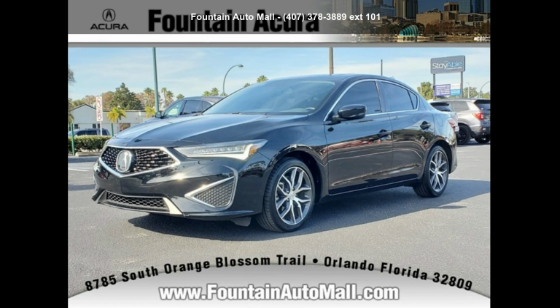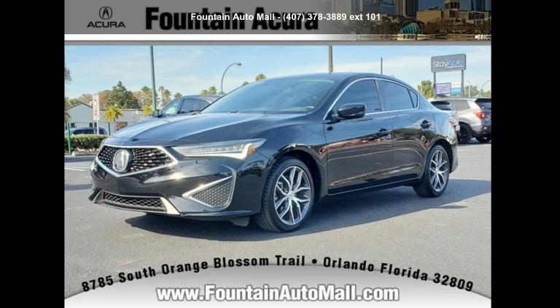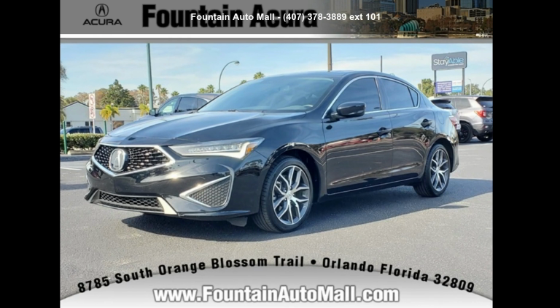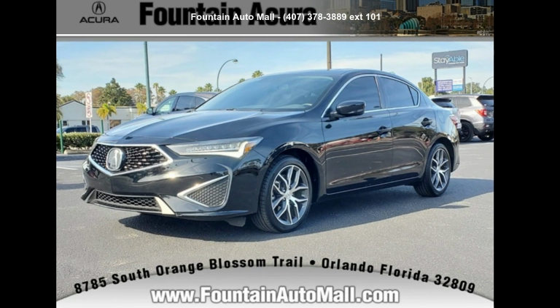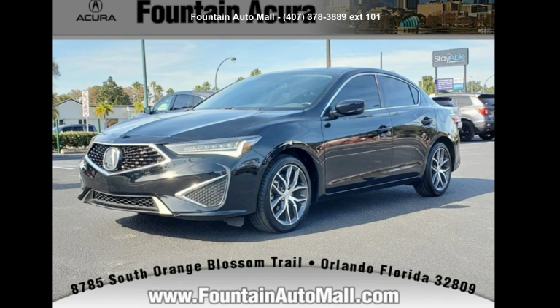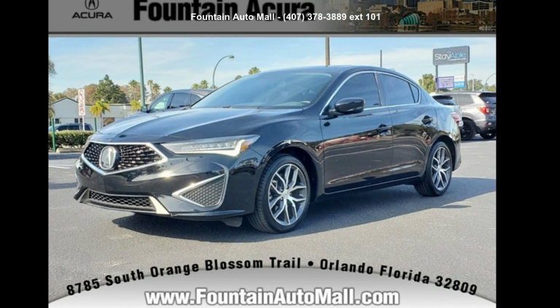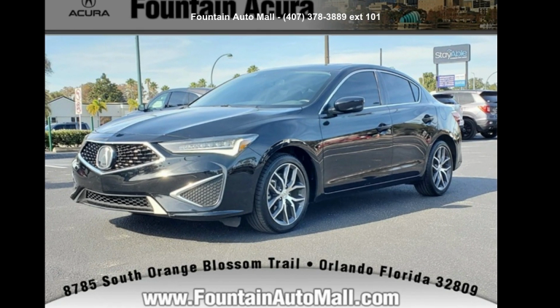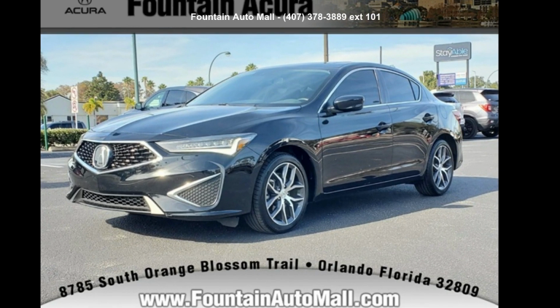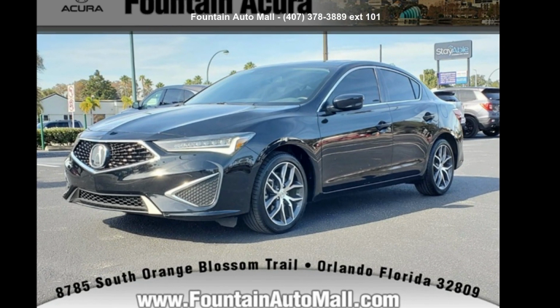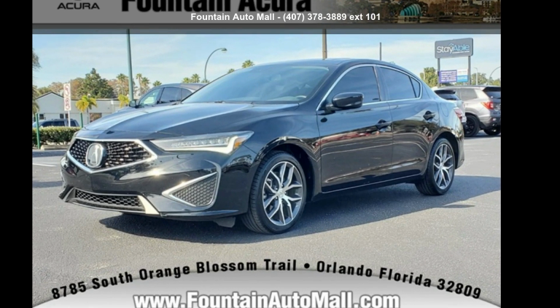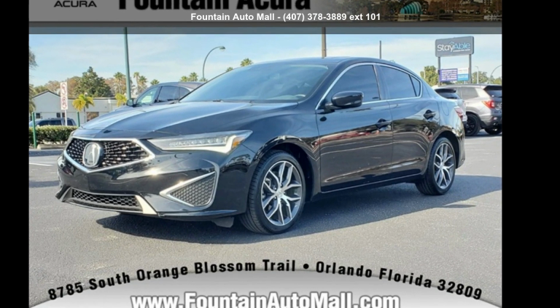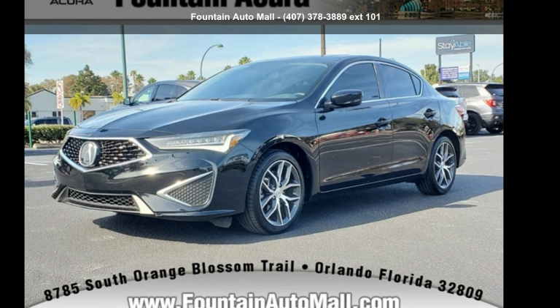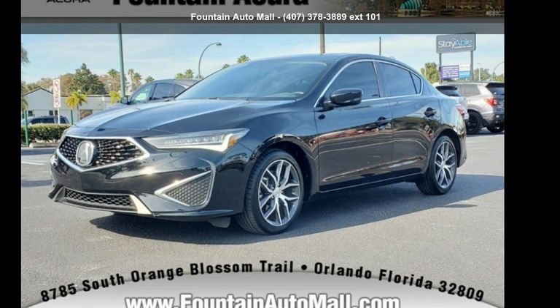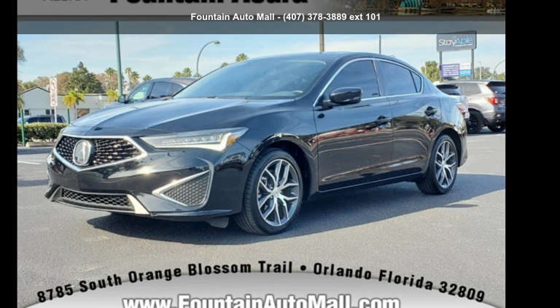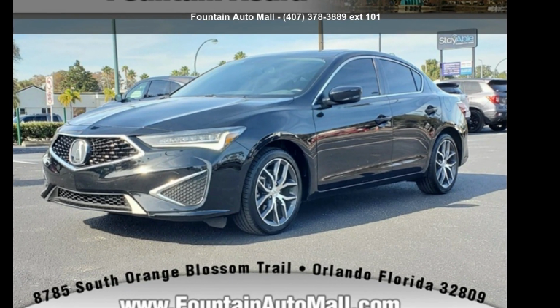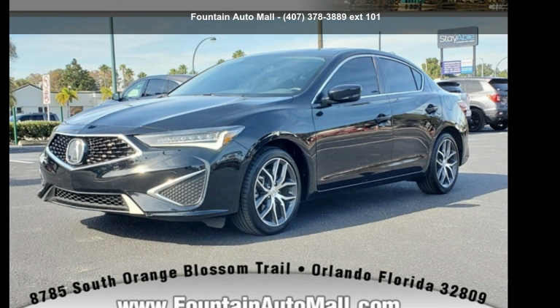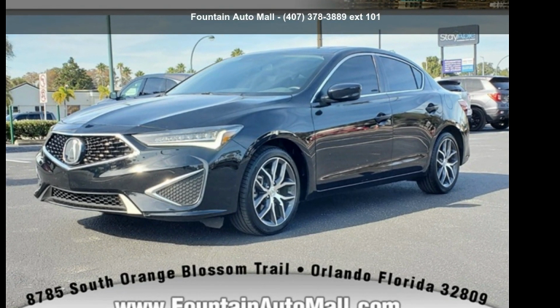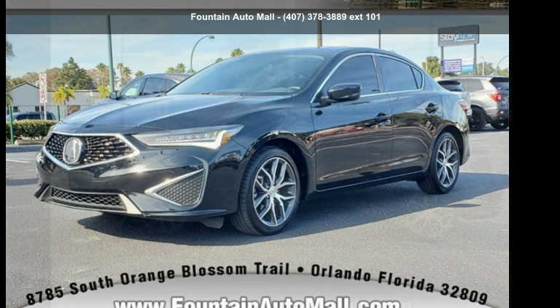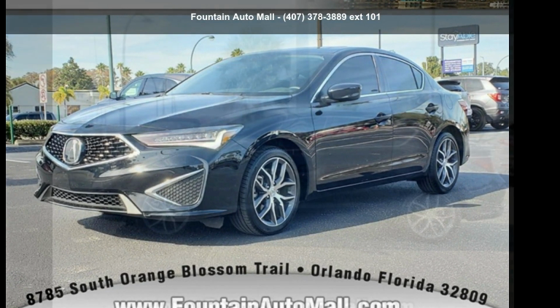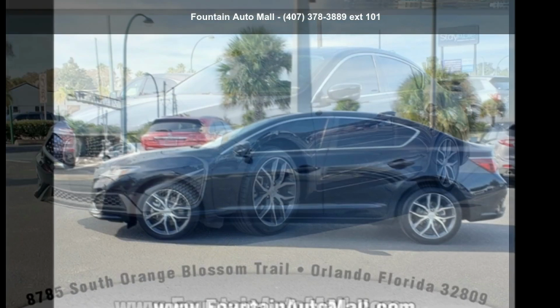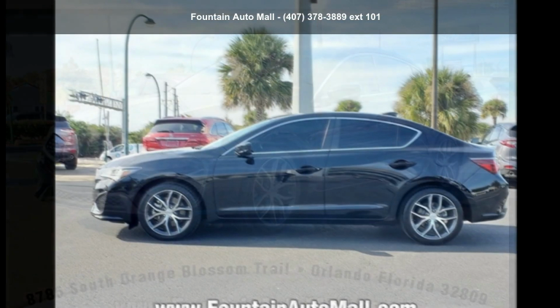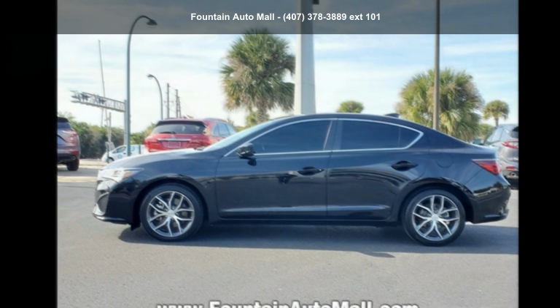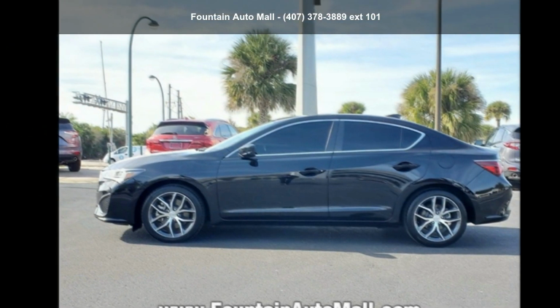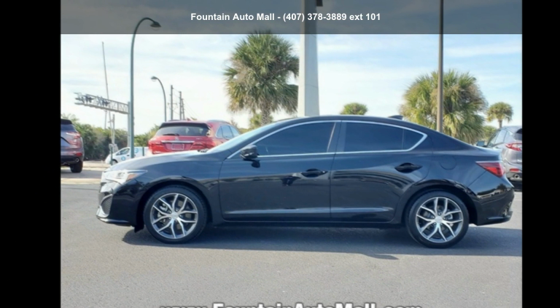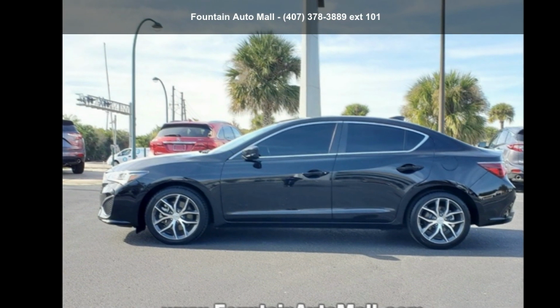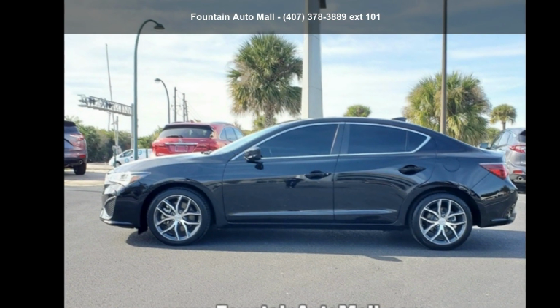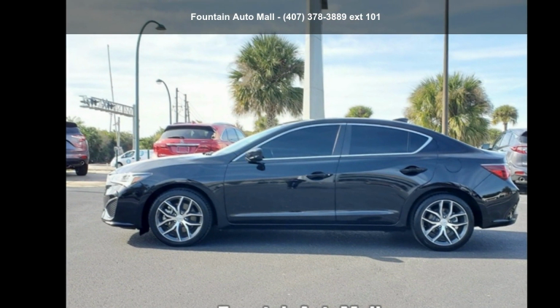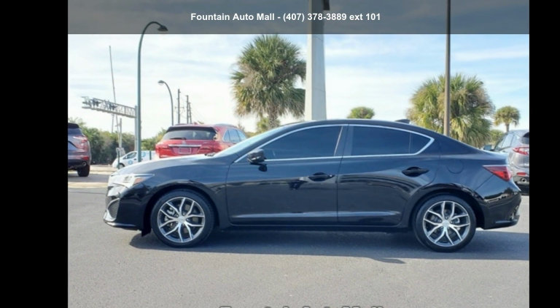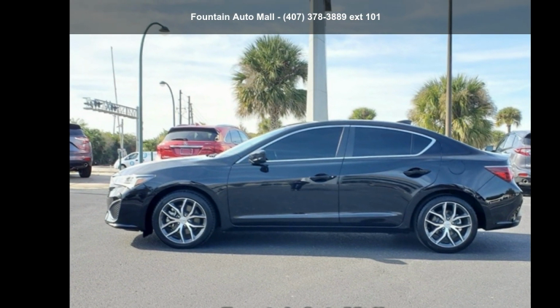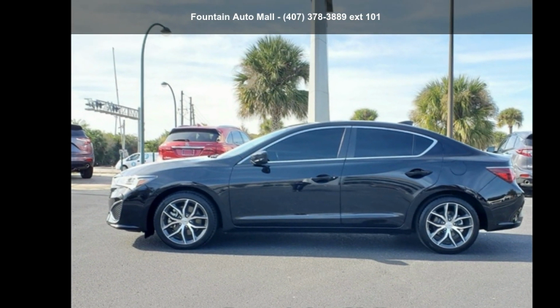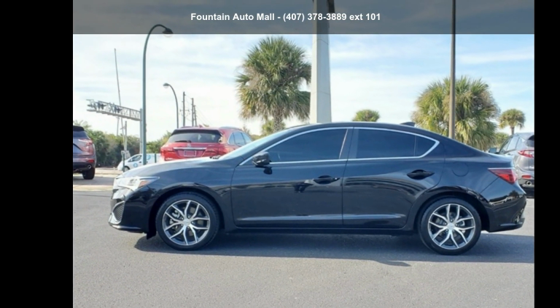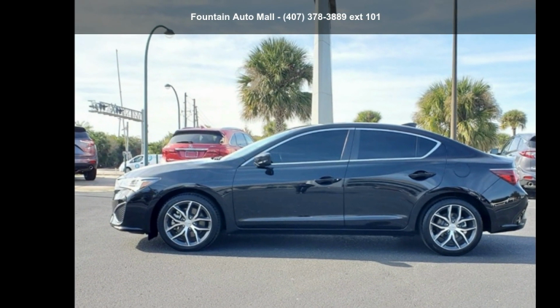Check out this Acura 2021 ILX Premium Package. If you are looking for a first-class ride, you have found it.